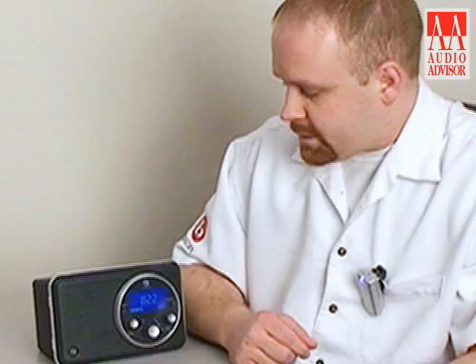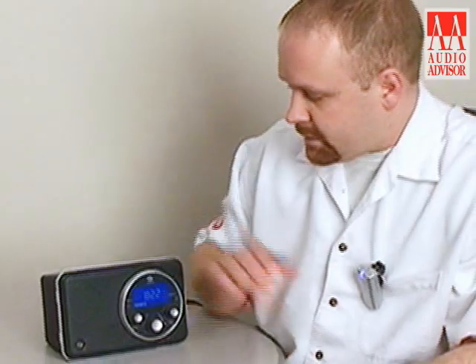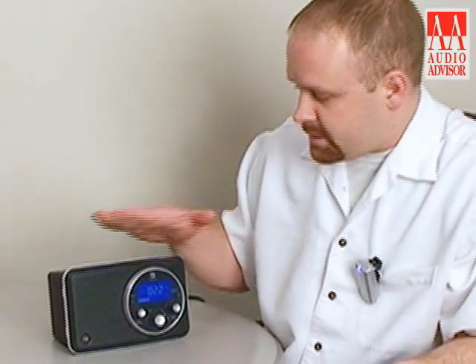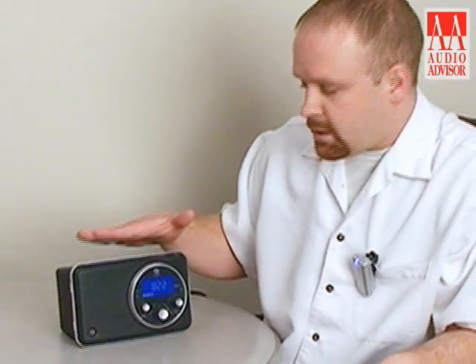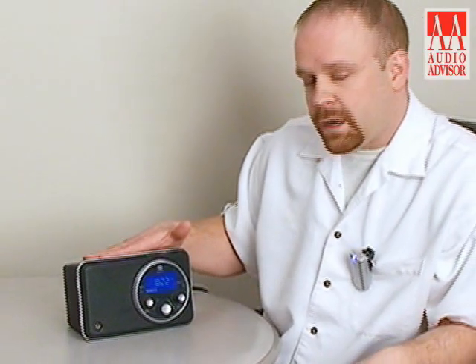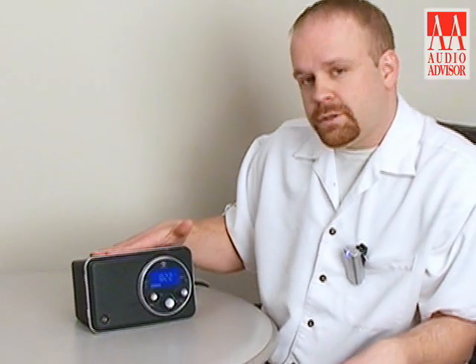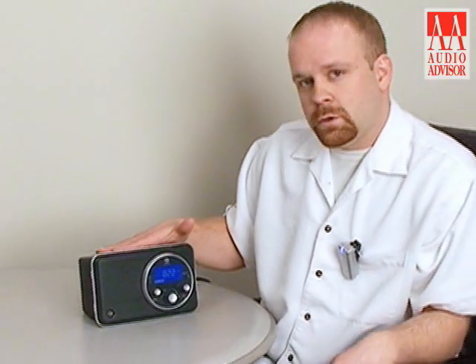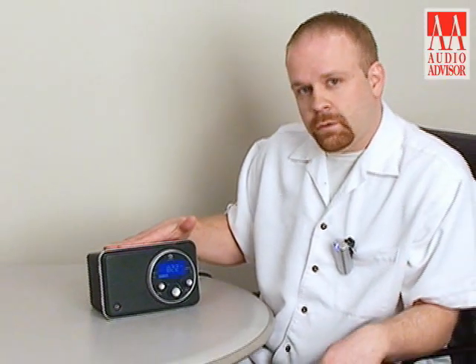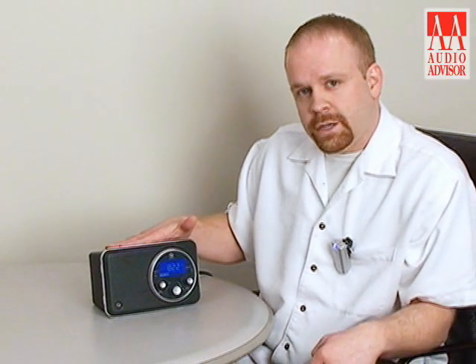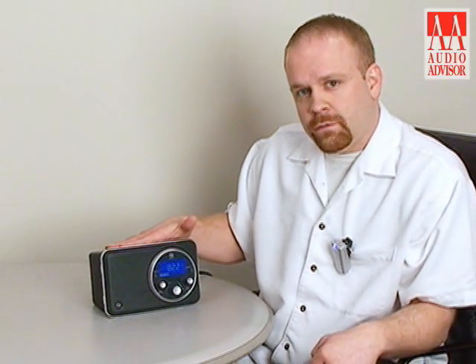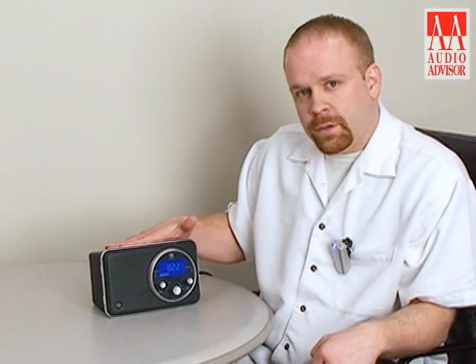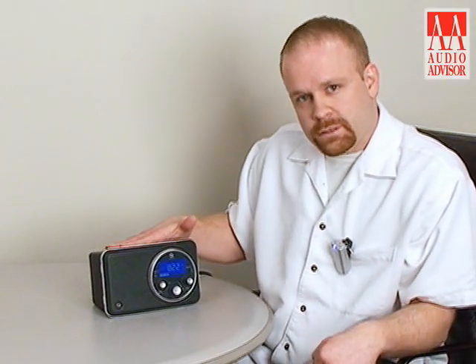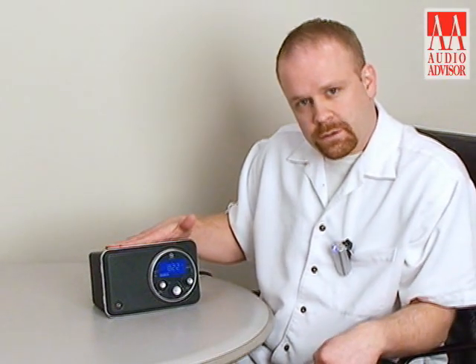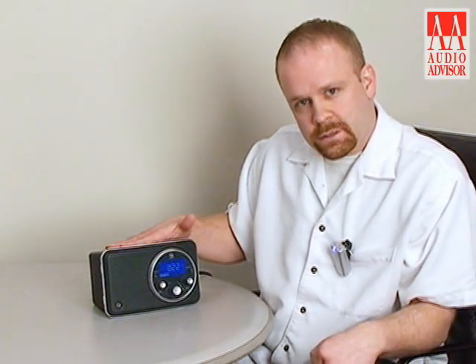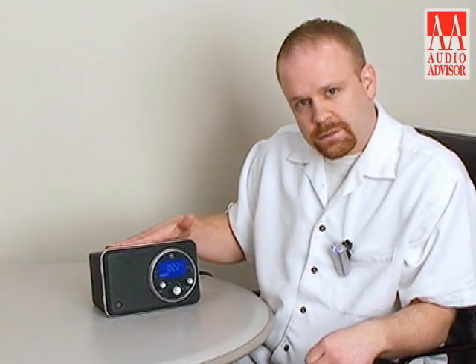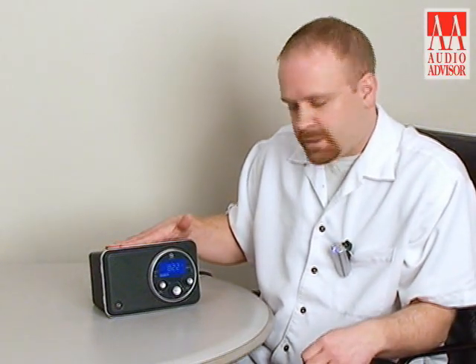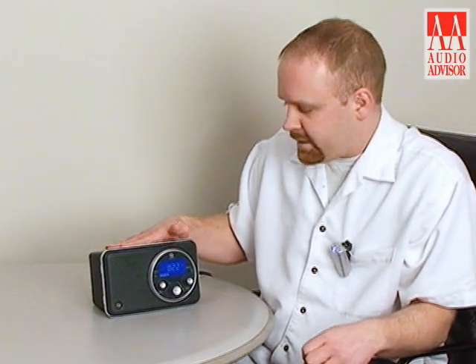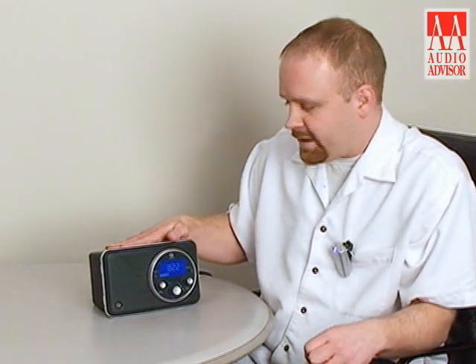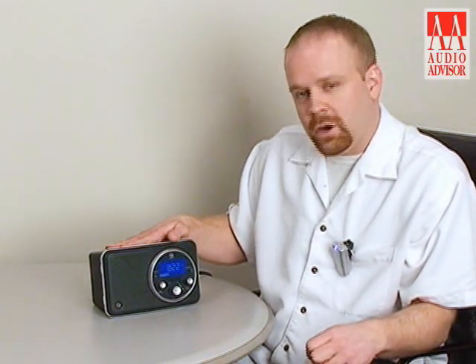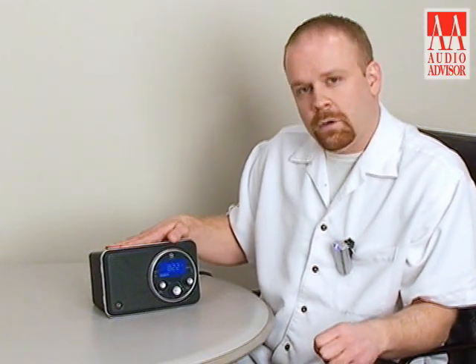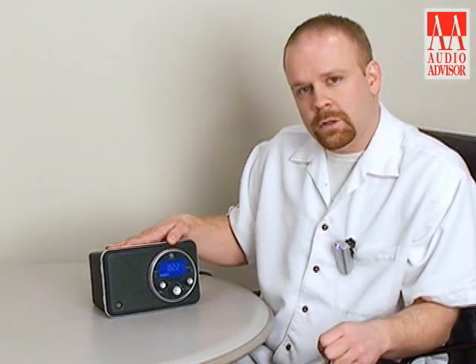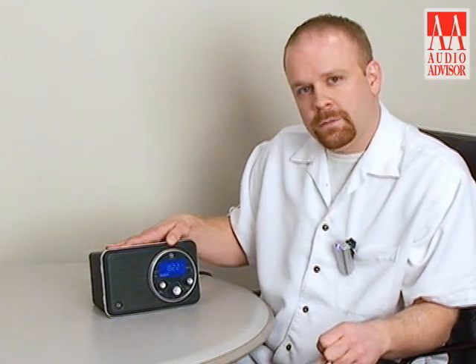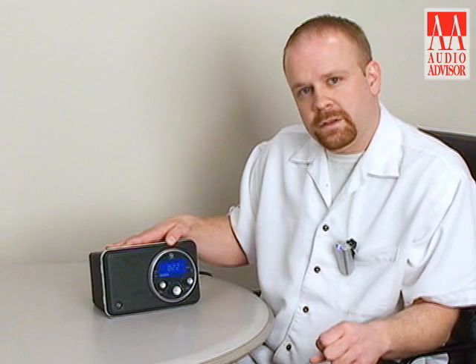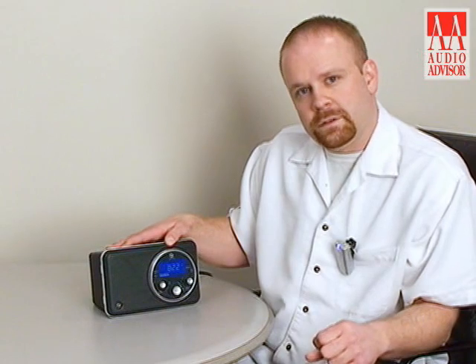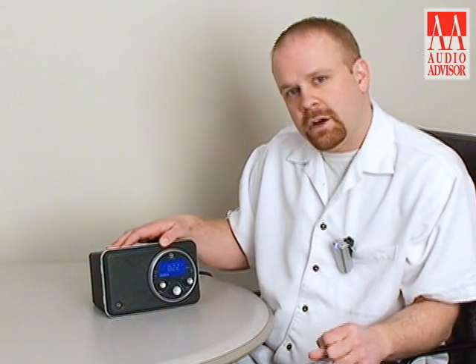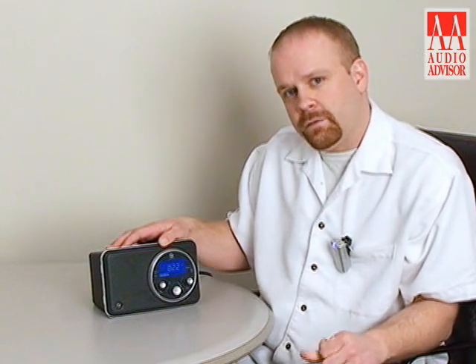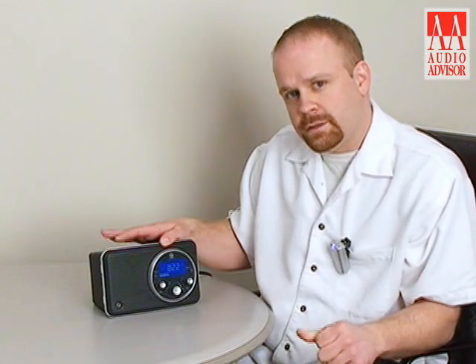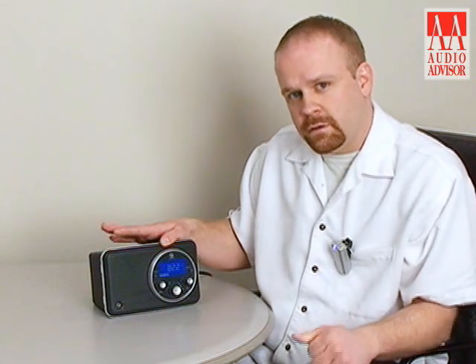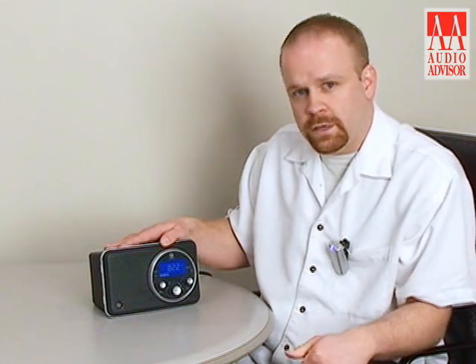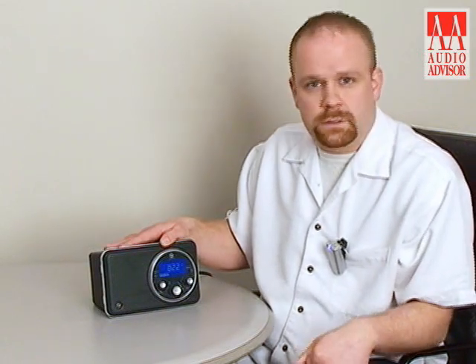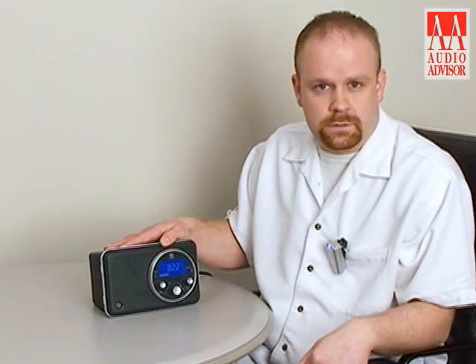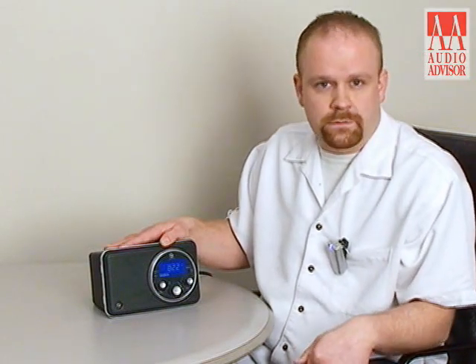So this is the Horizon Solo Radio from Boston Acoustics. I'm Eric Parmalo and this was an Audio Advisor Video Exclusive.